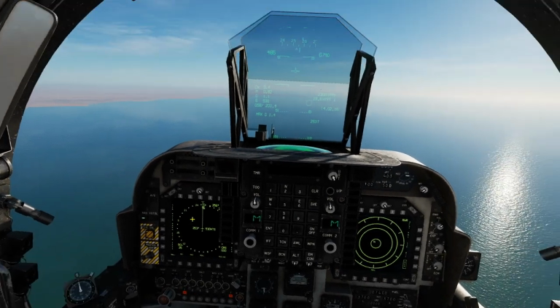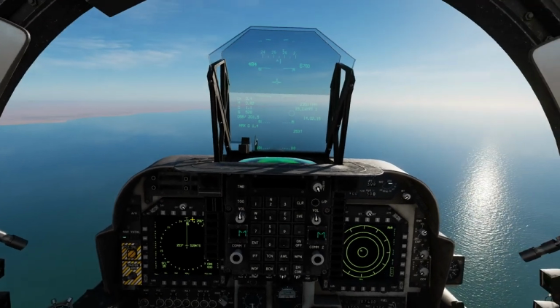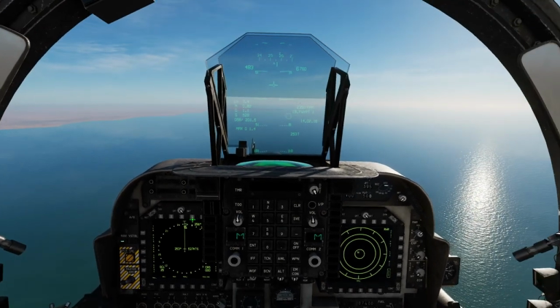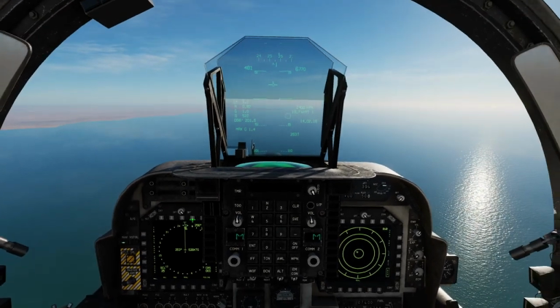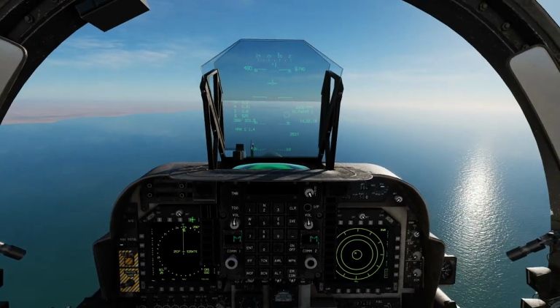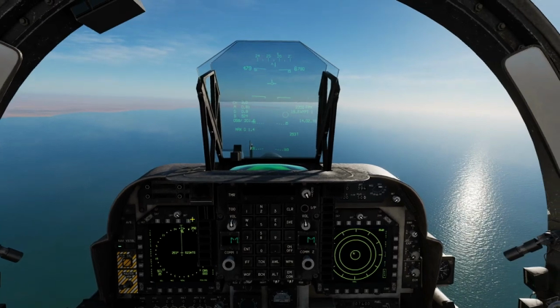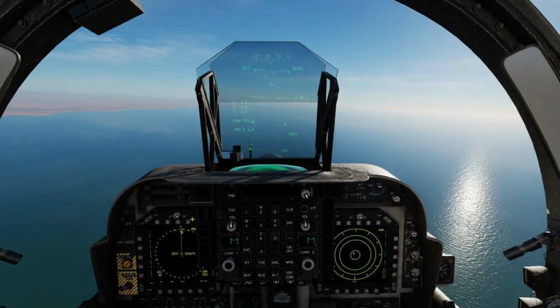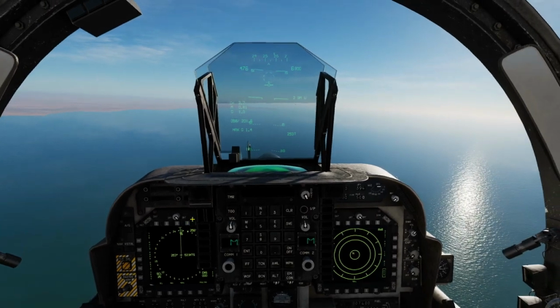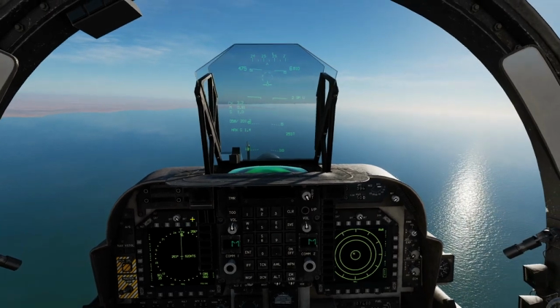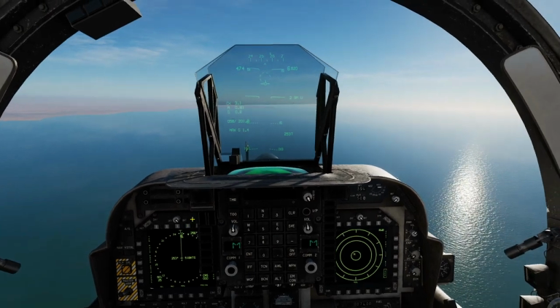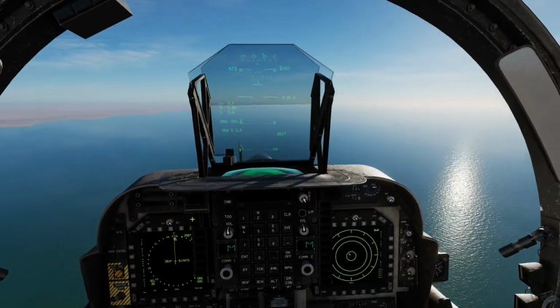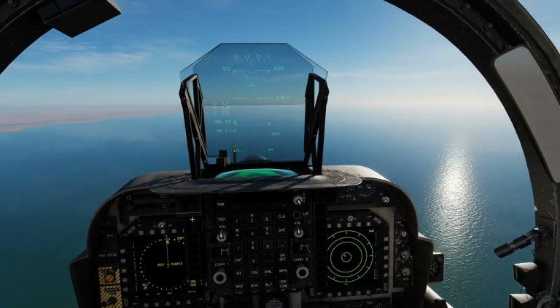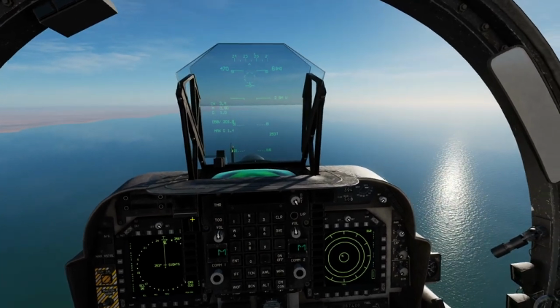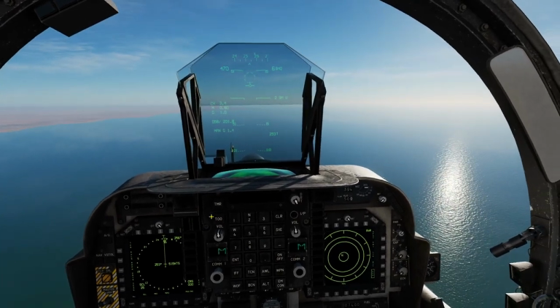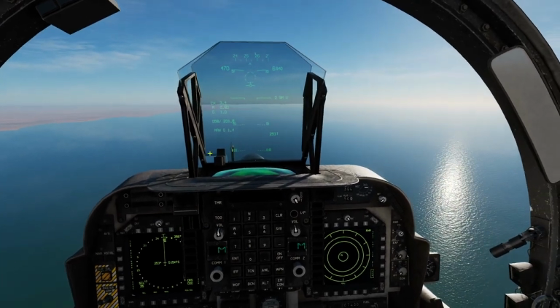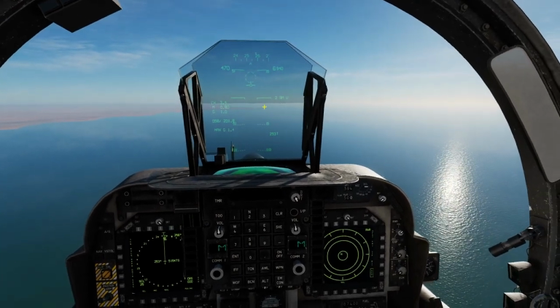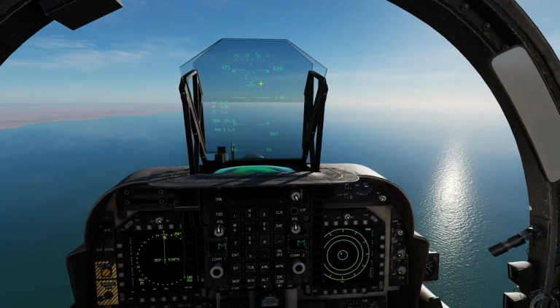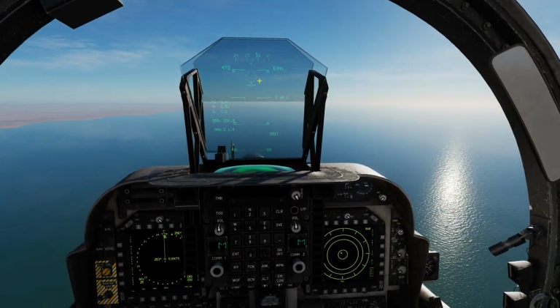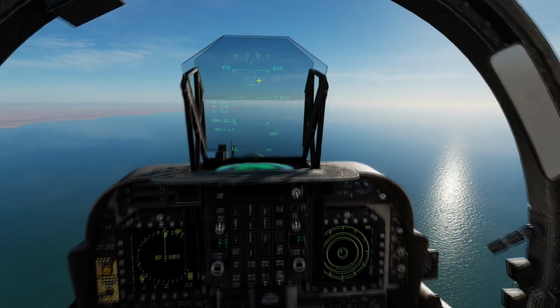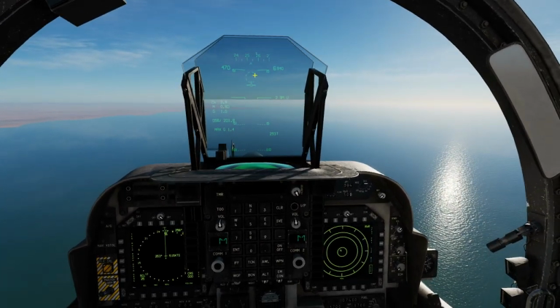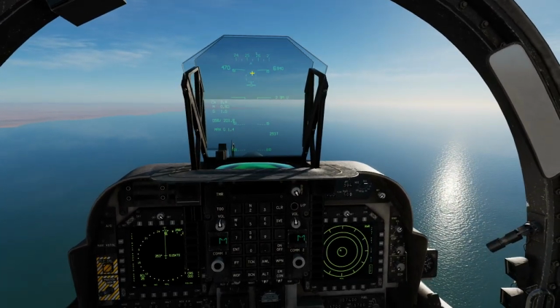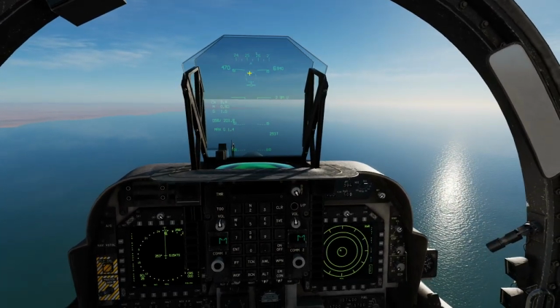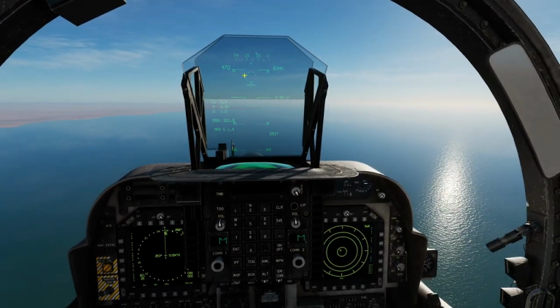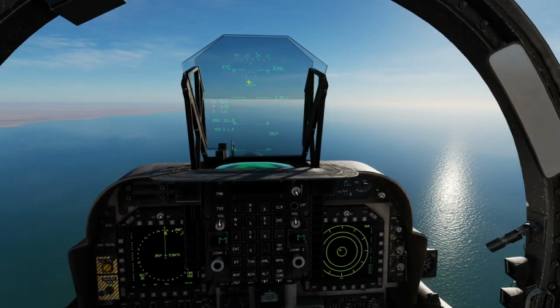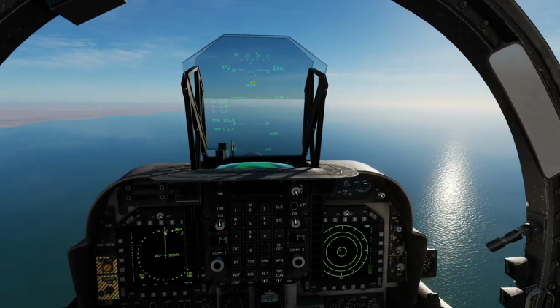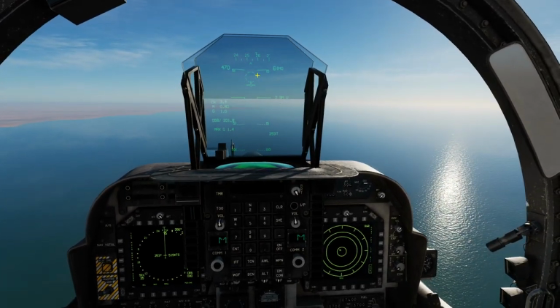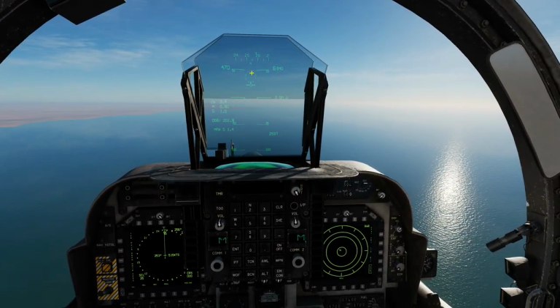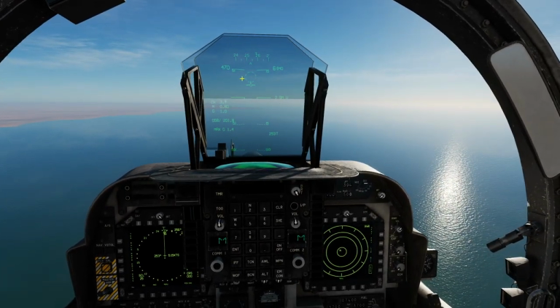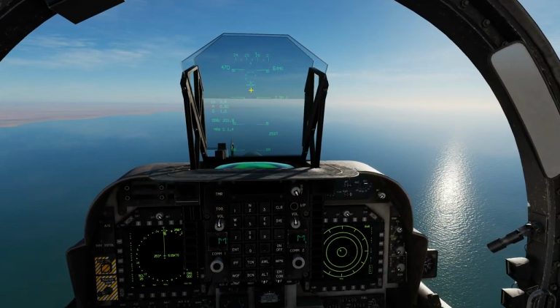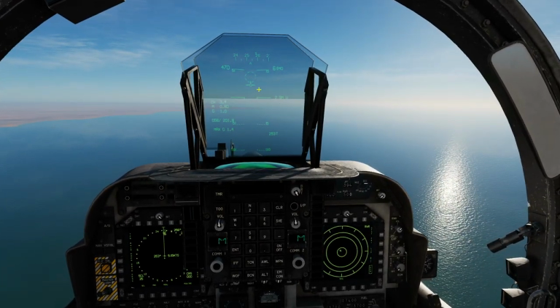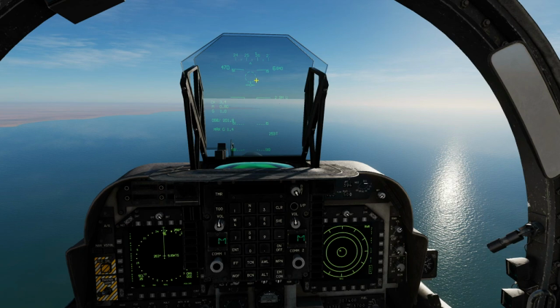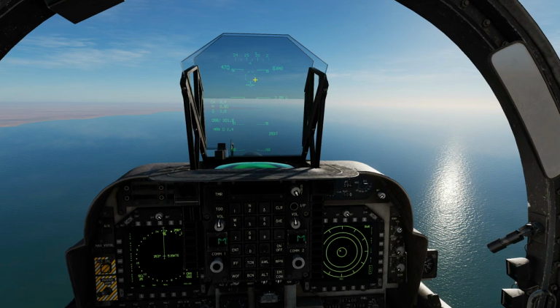So we're going to press just the normal boresight mode first of all. Obviously that just searches the field of view inside that dotted circle there.